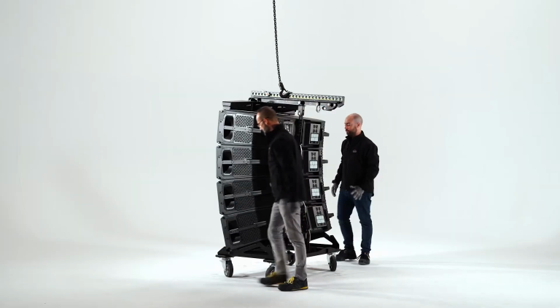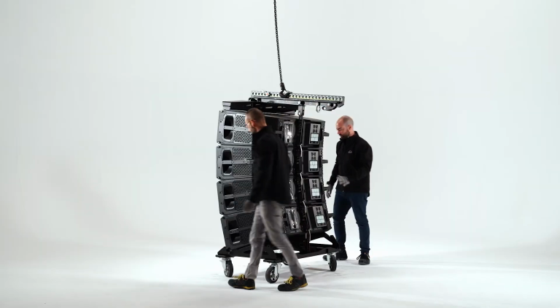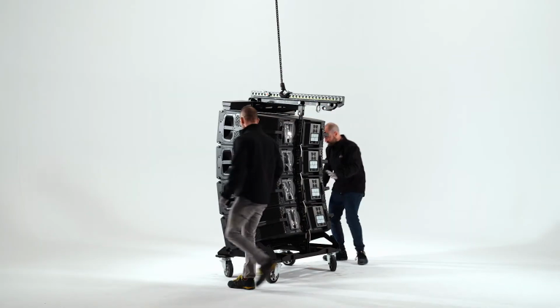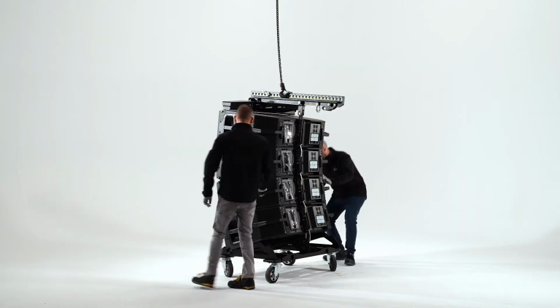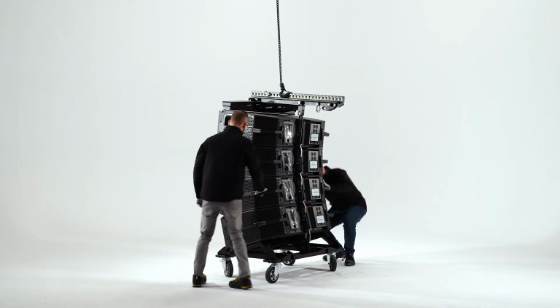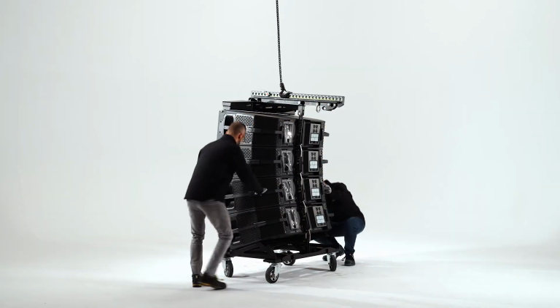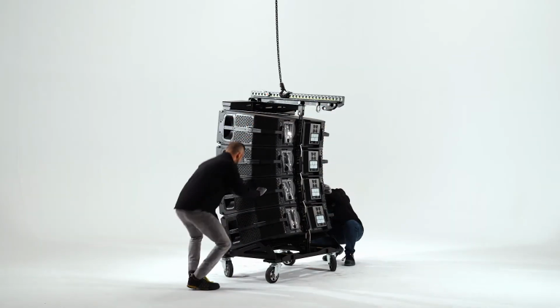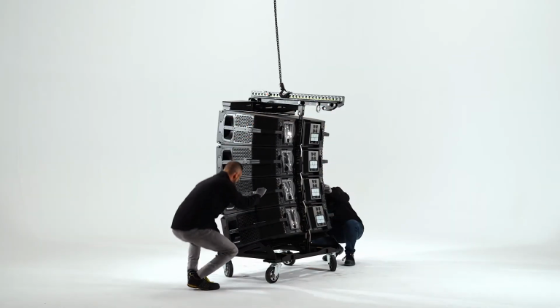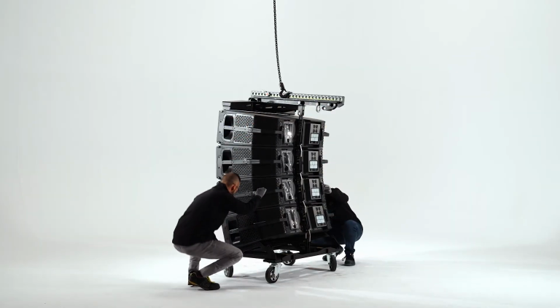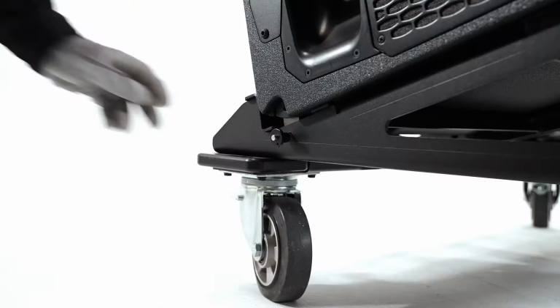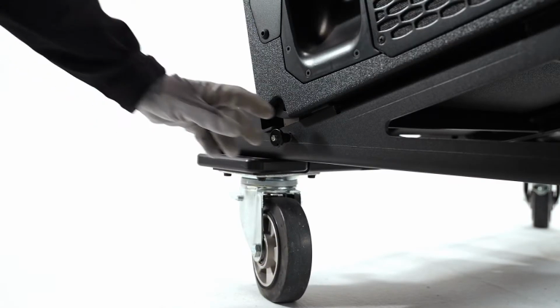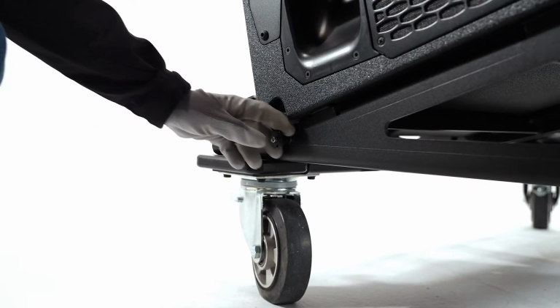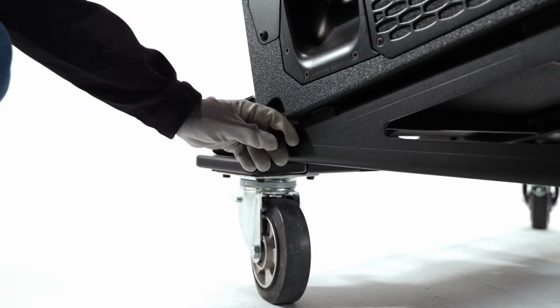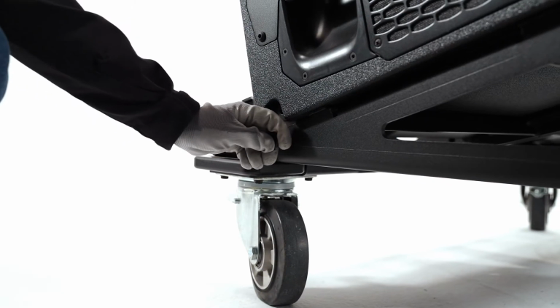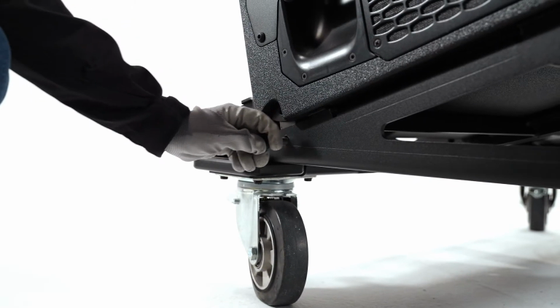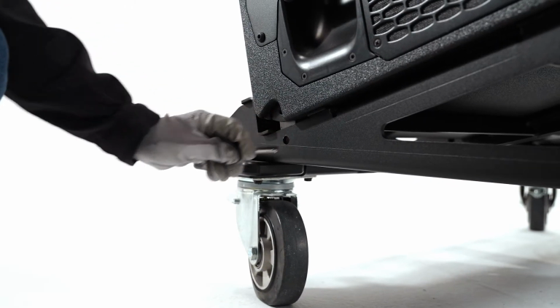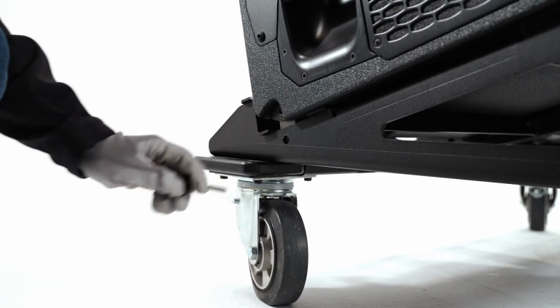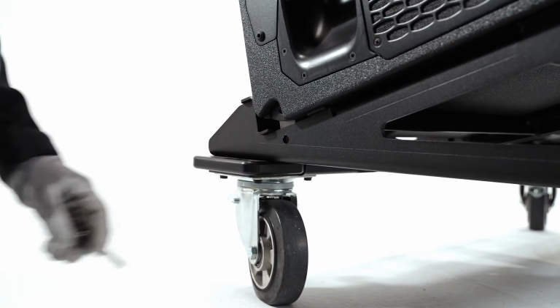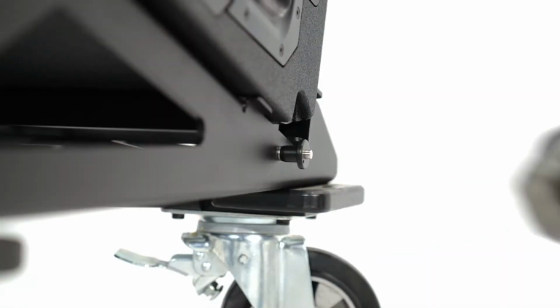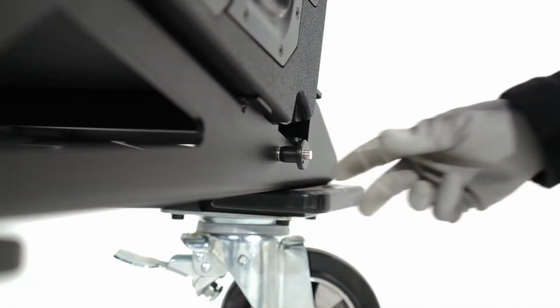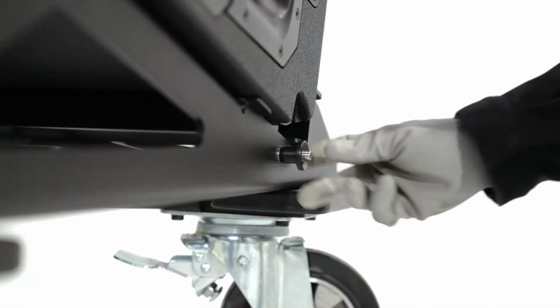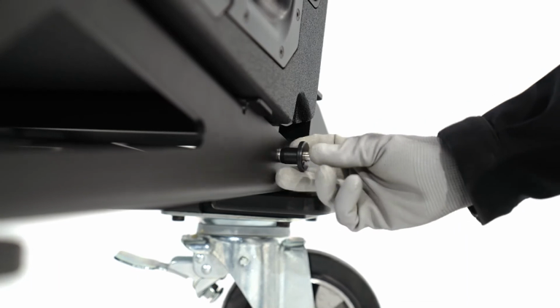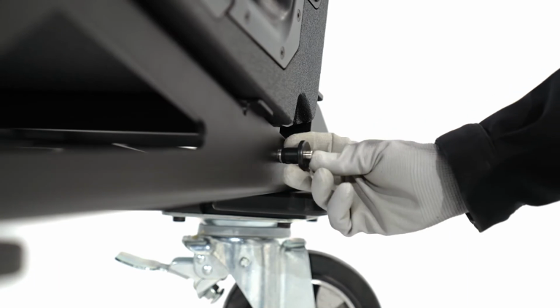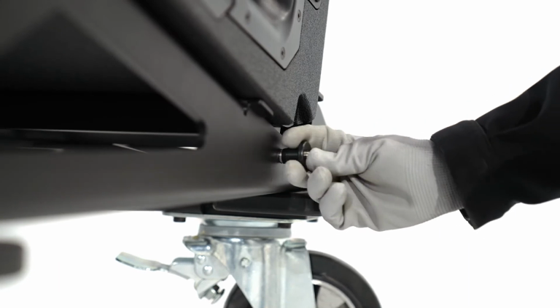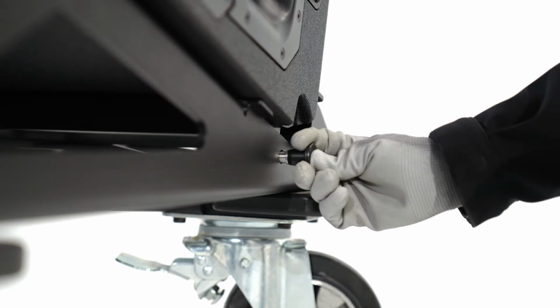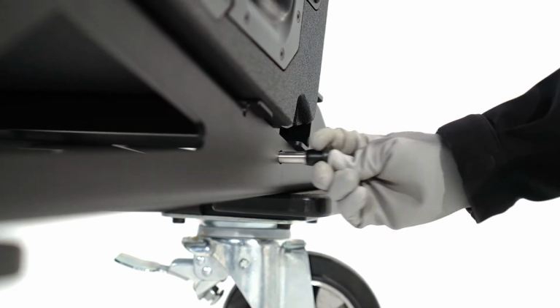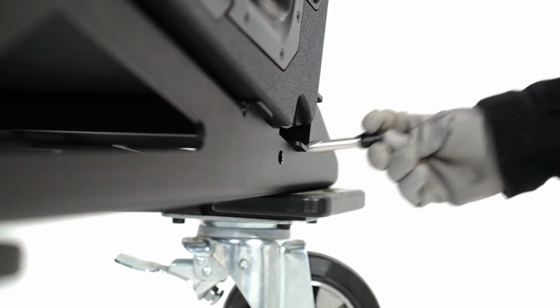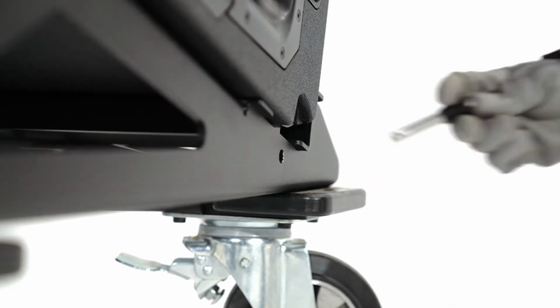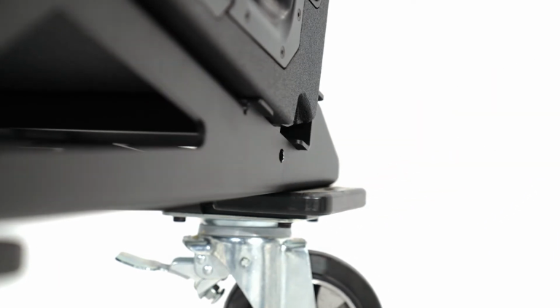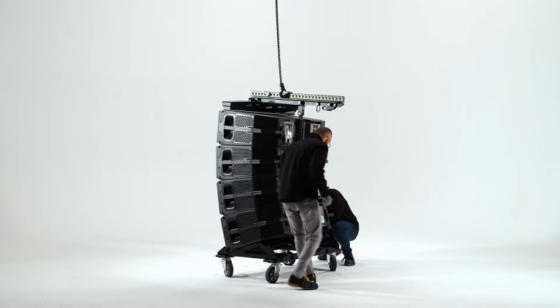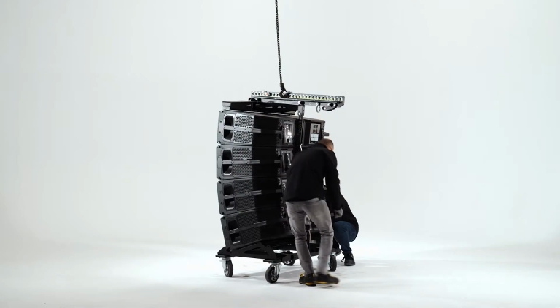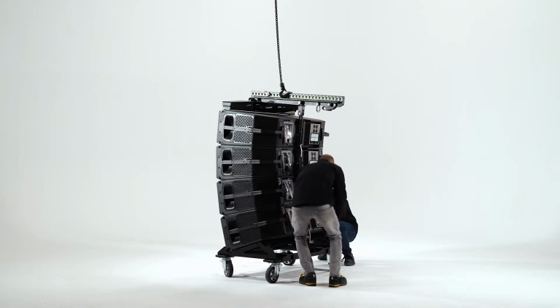Remove the pins that secure the systems to the transport dolly, keeping in mind that these pins belong to the bottom cabinet.